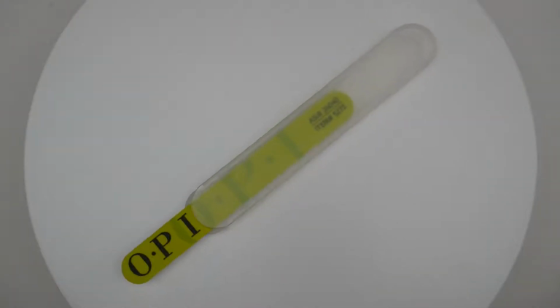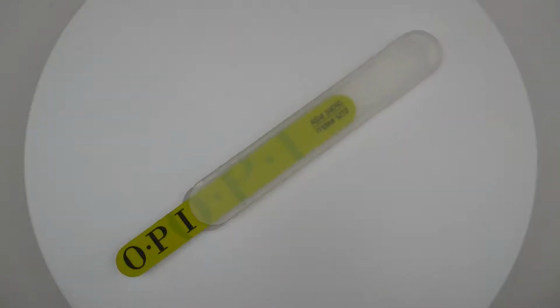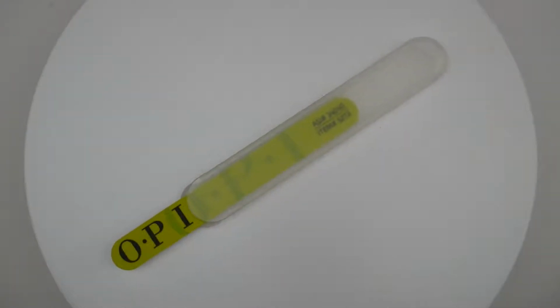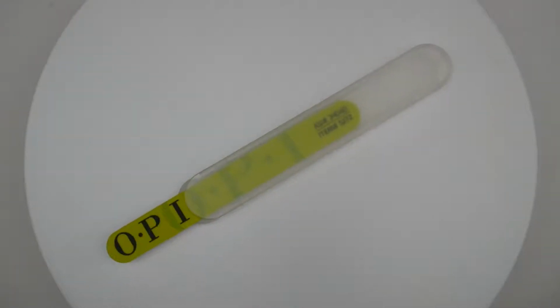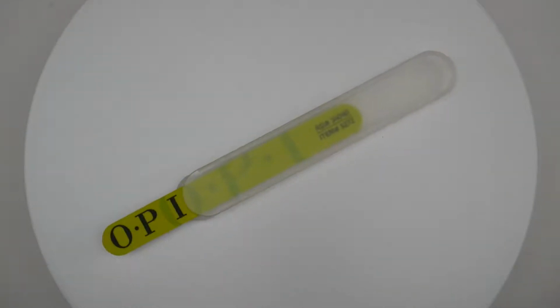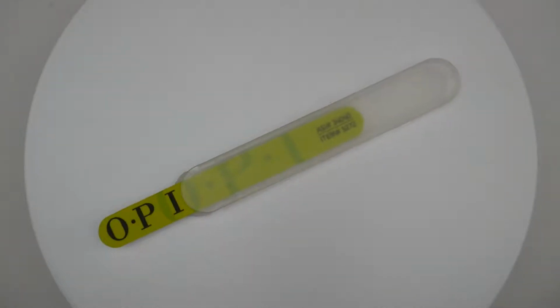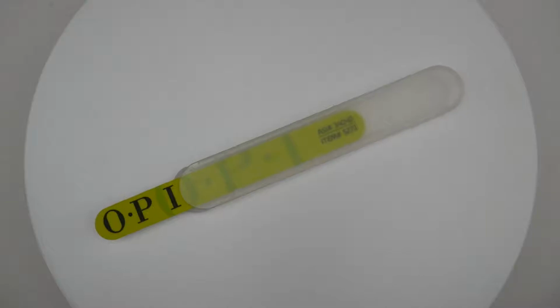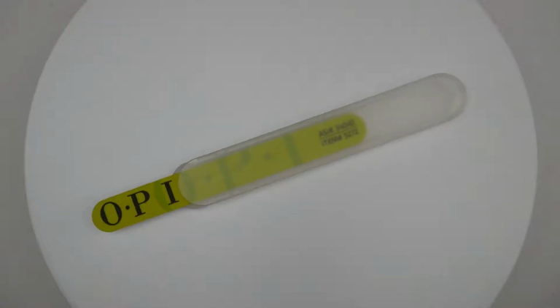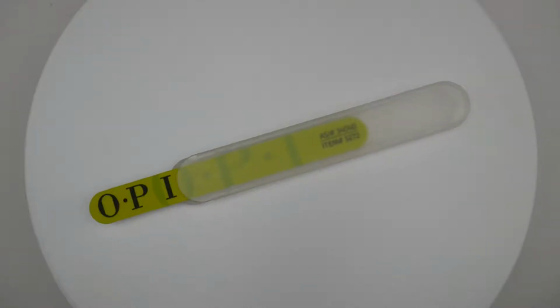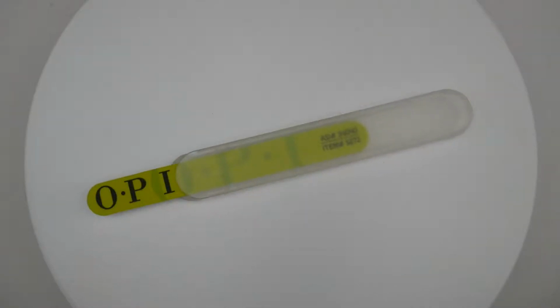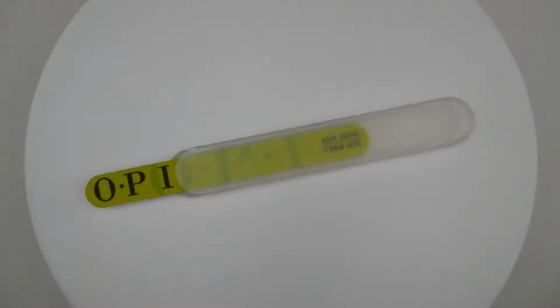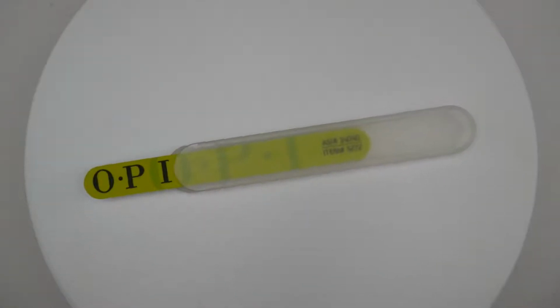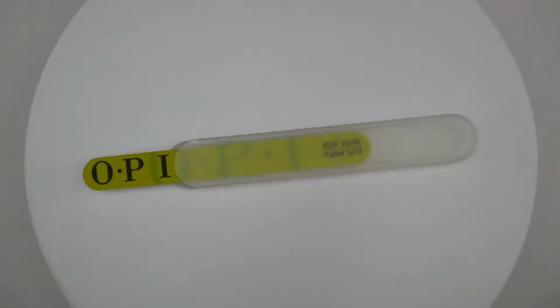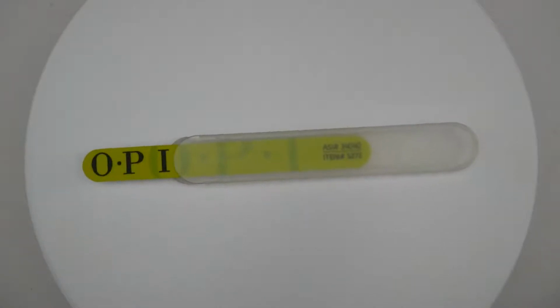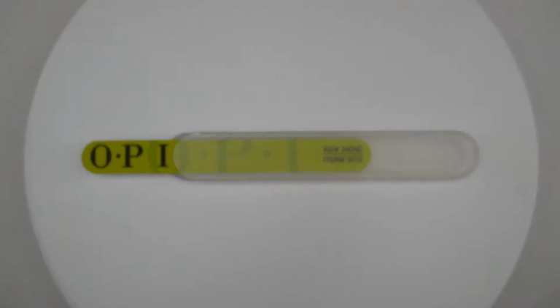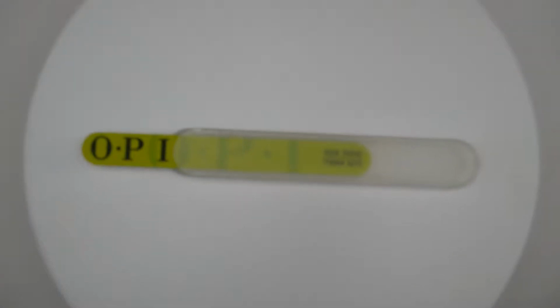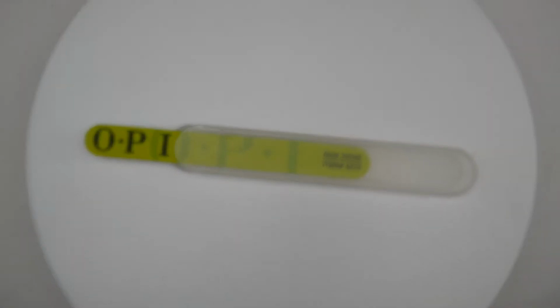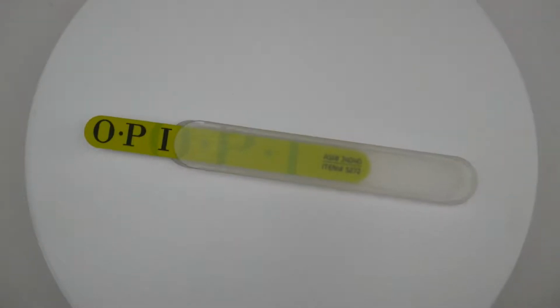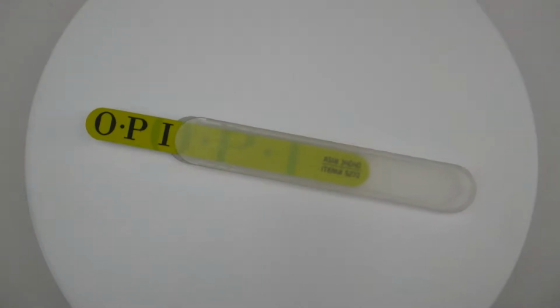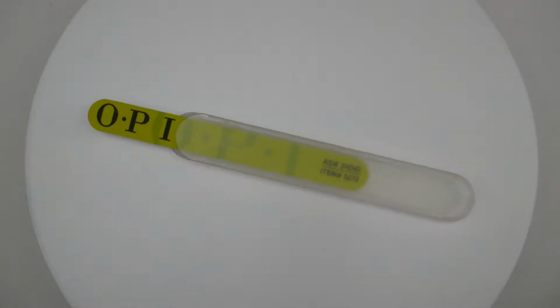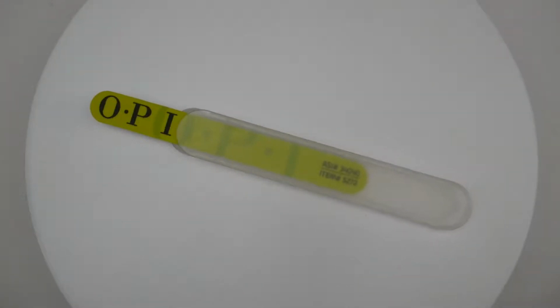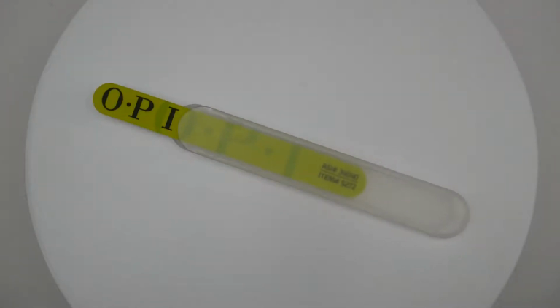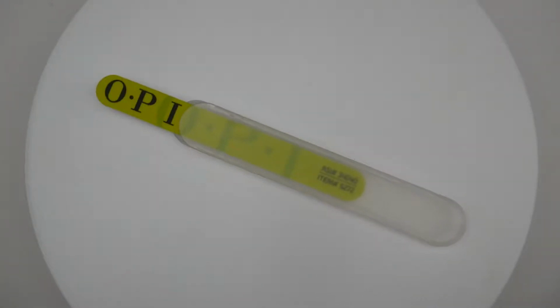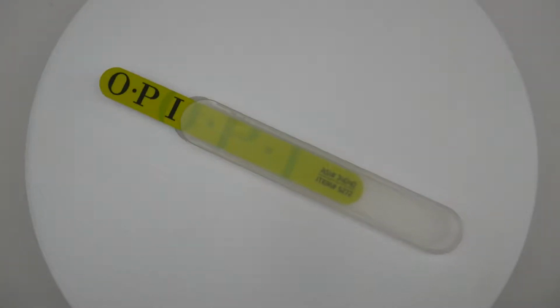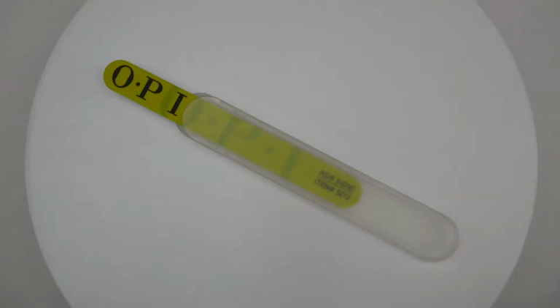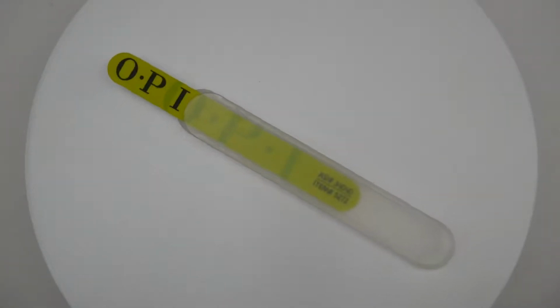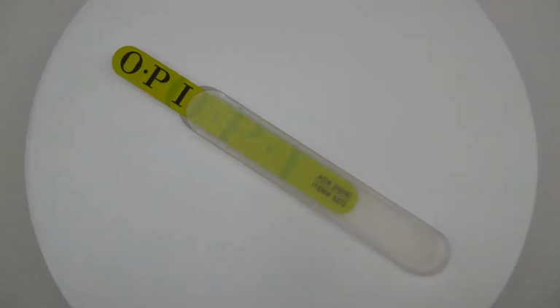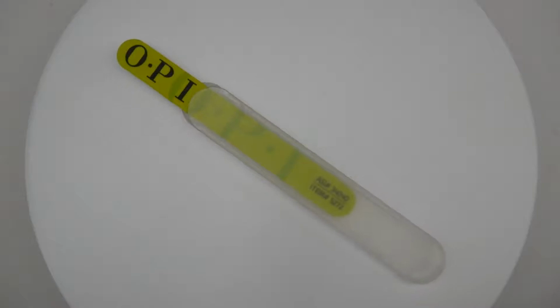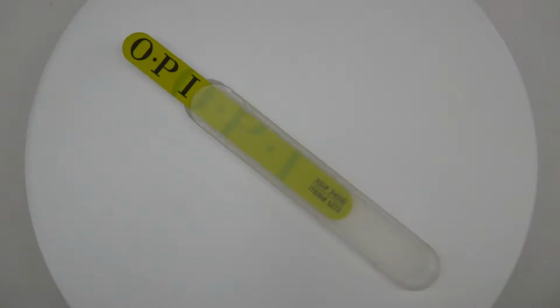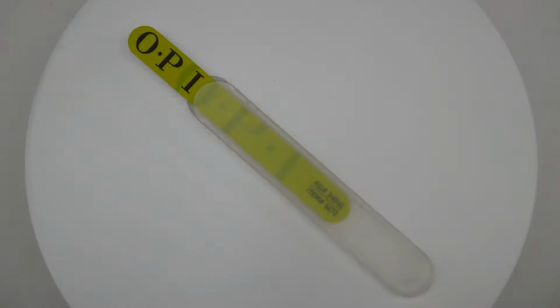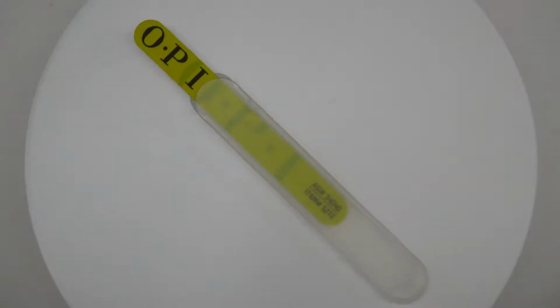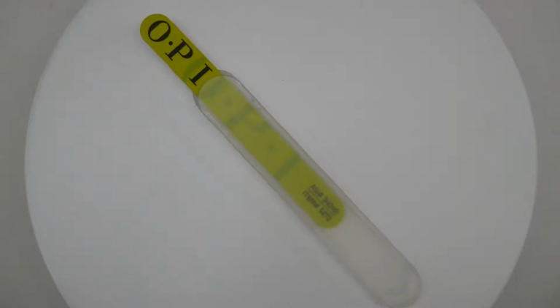One full color imprint is available on the white board, and a one color imprint is available on the blue board. Case imprint is also available. Additional setup and run charges may apply.